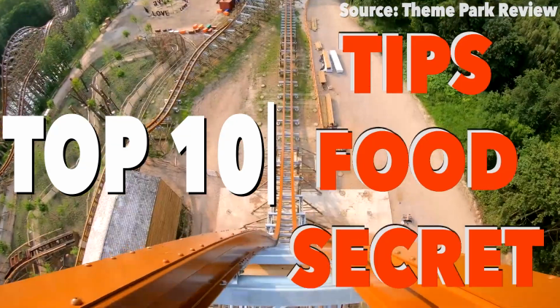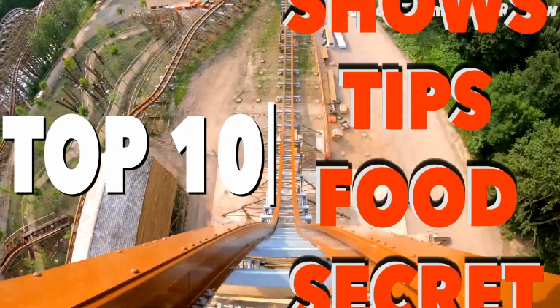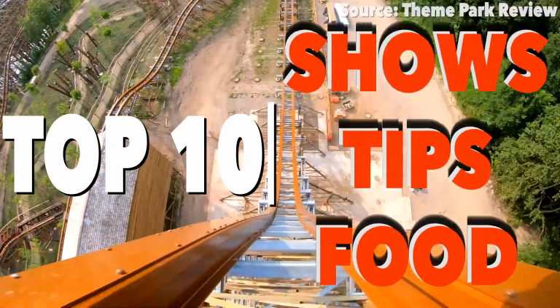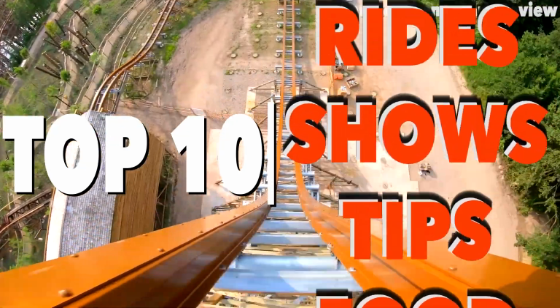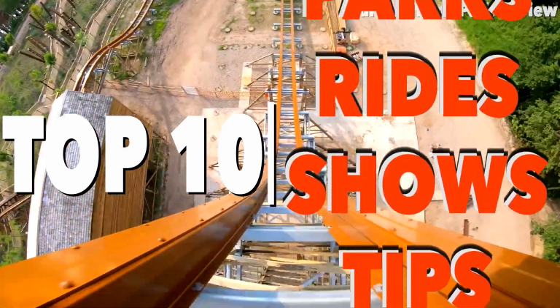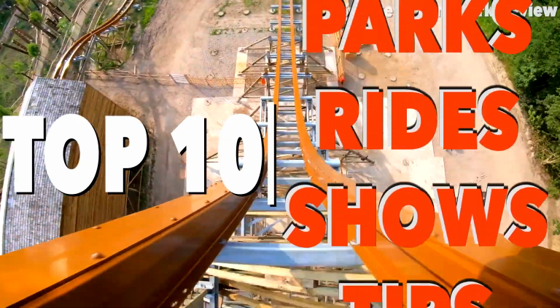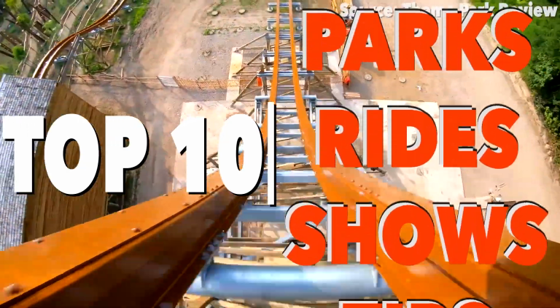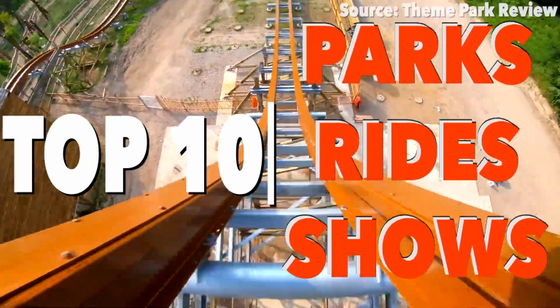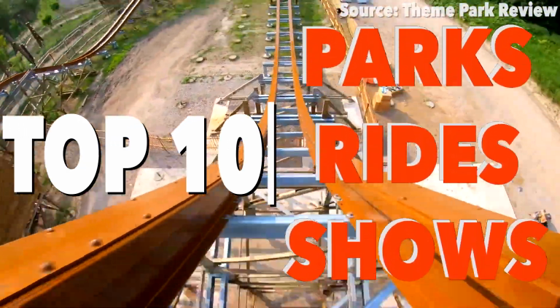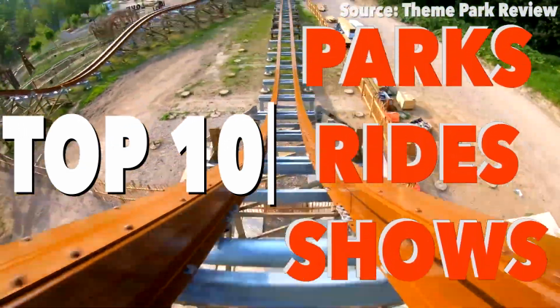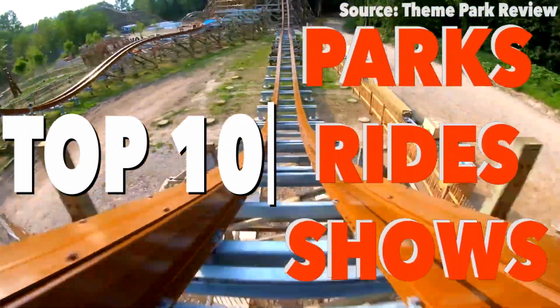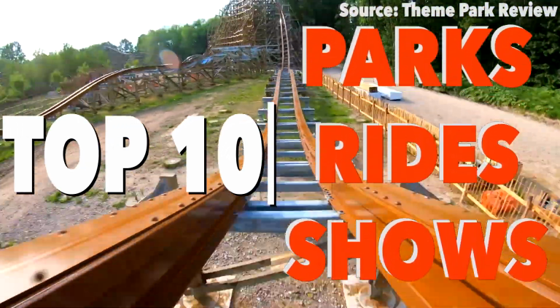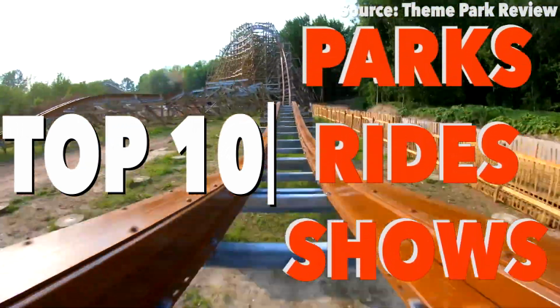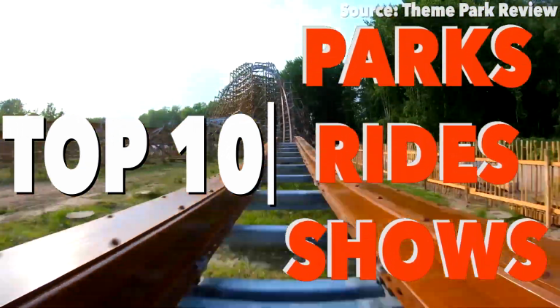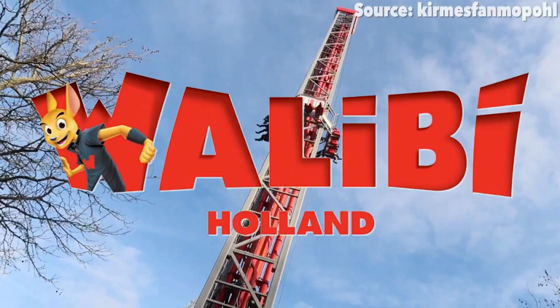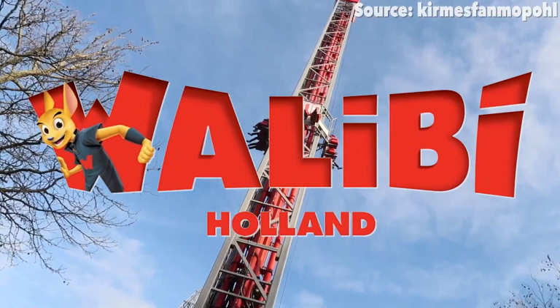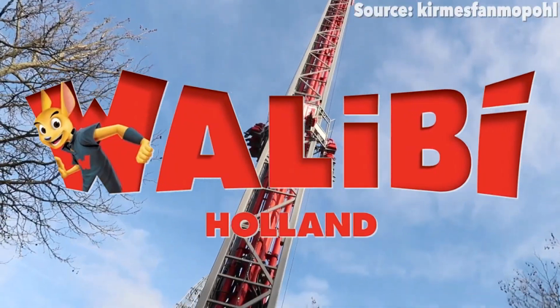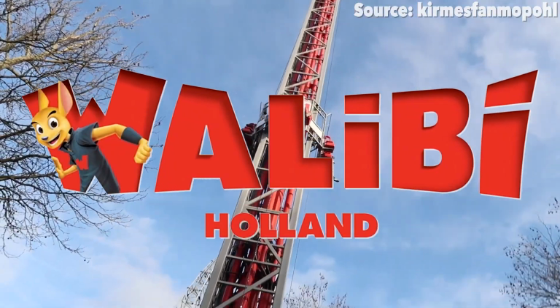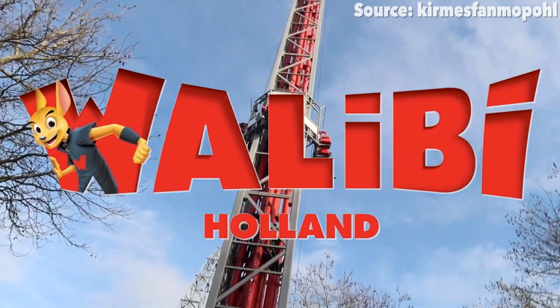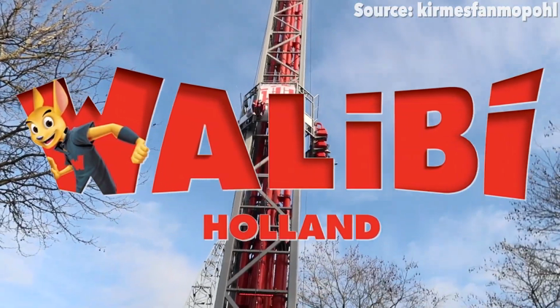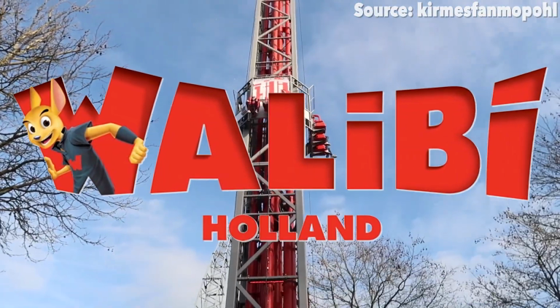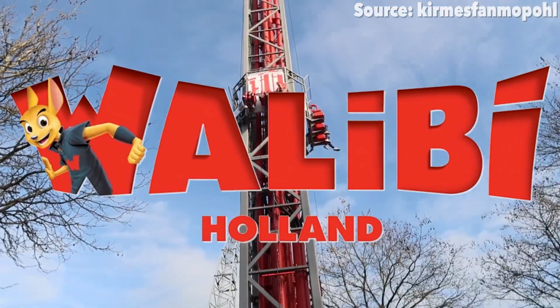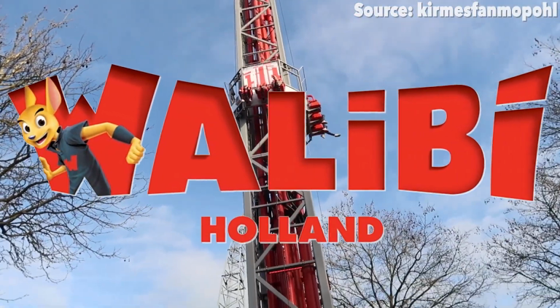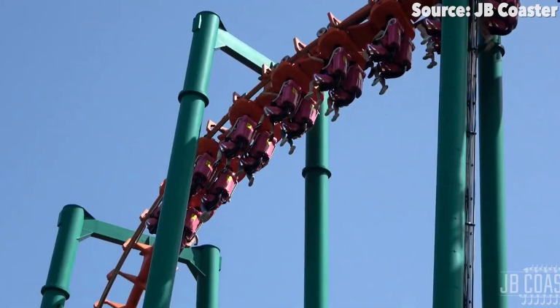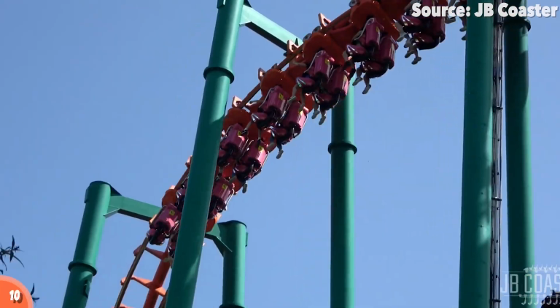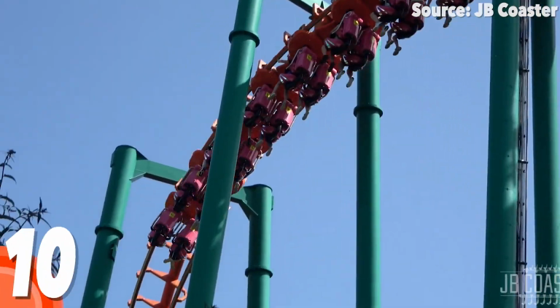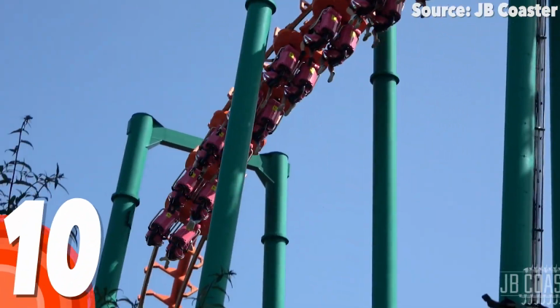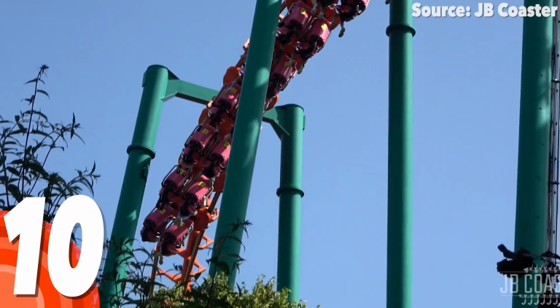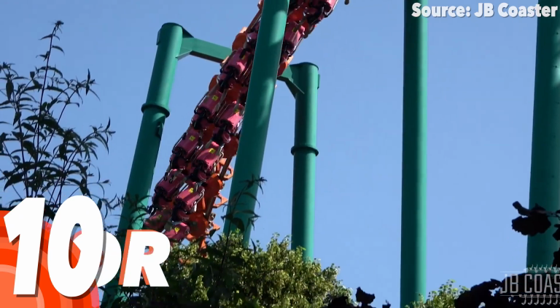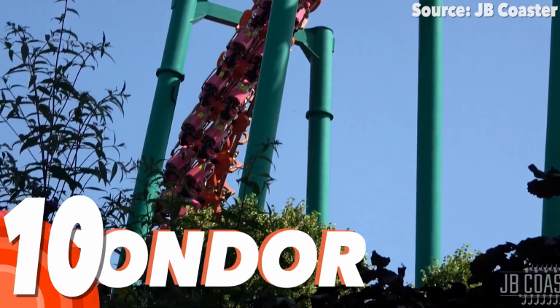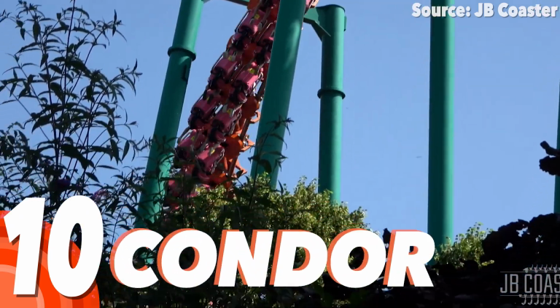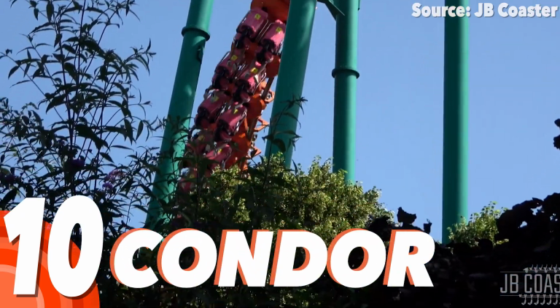Let's count down the top 10 rides at Walibi Holland. Number 10: Condor.